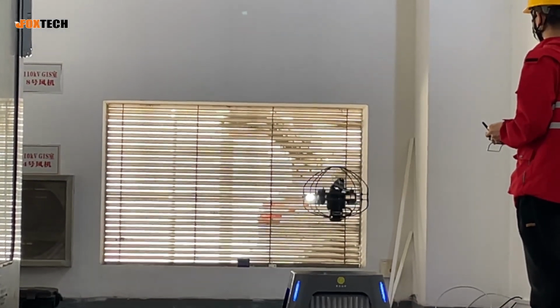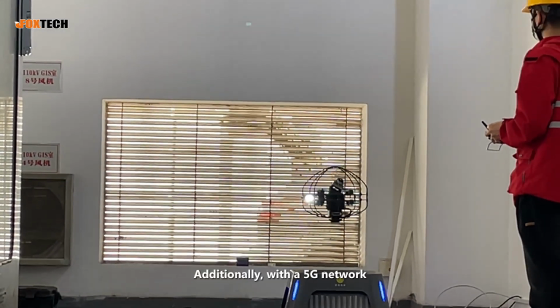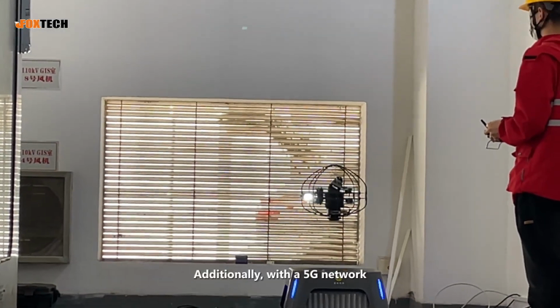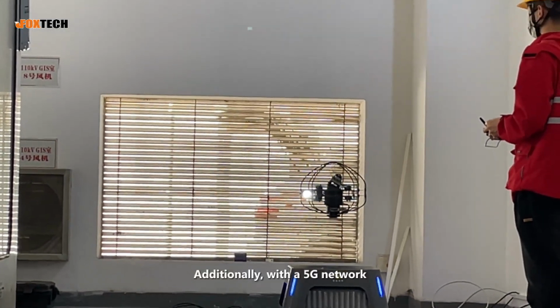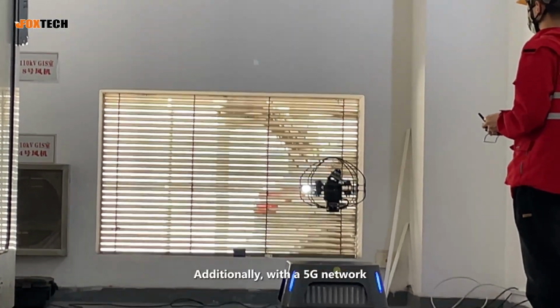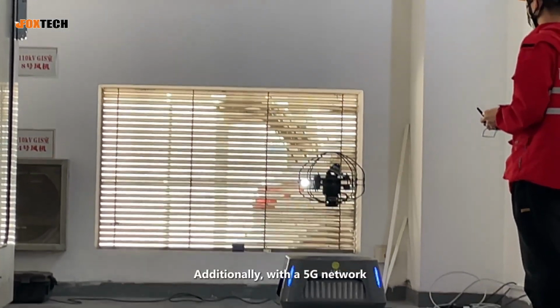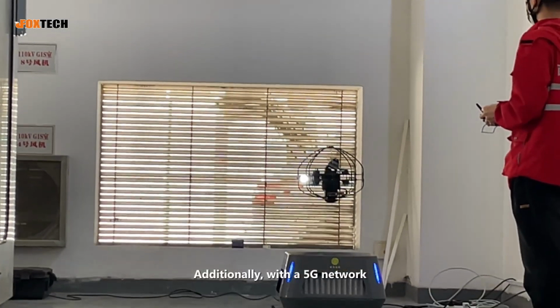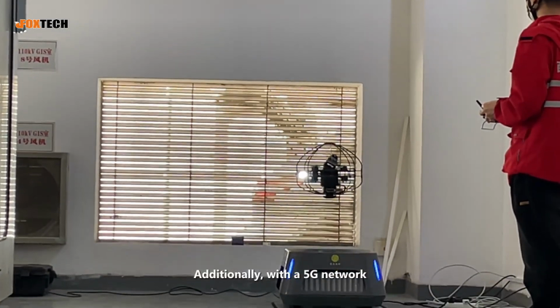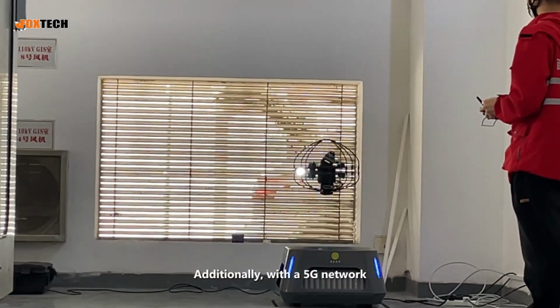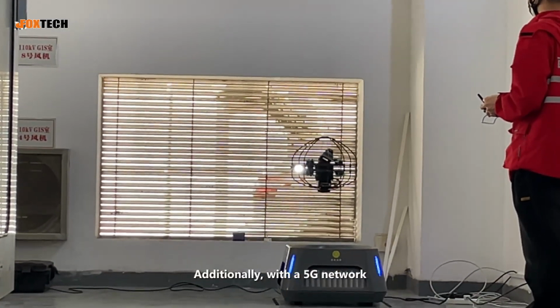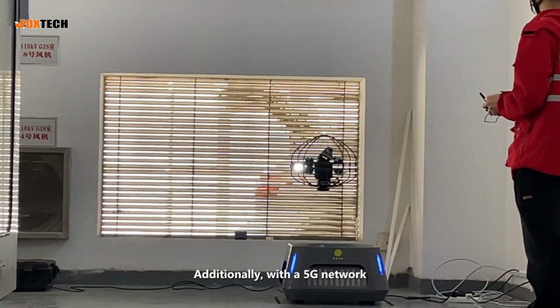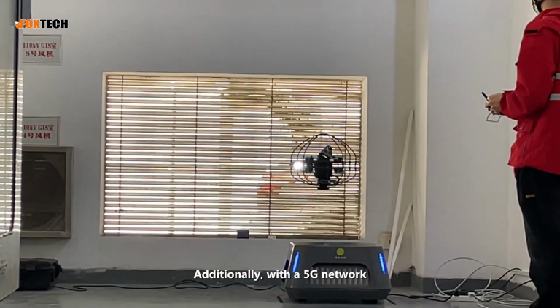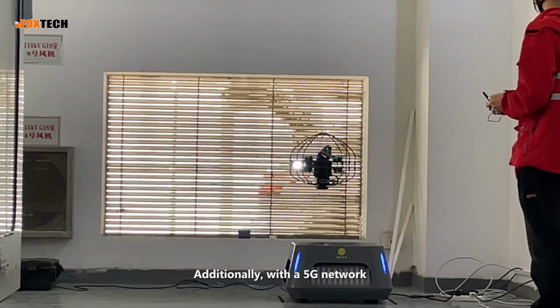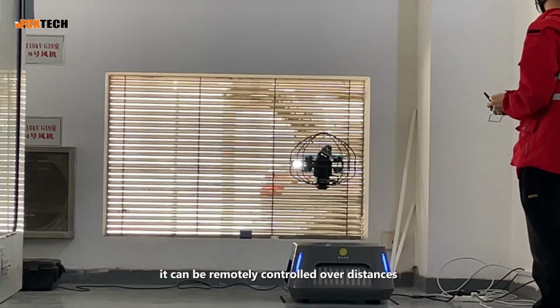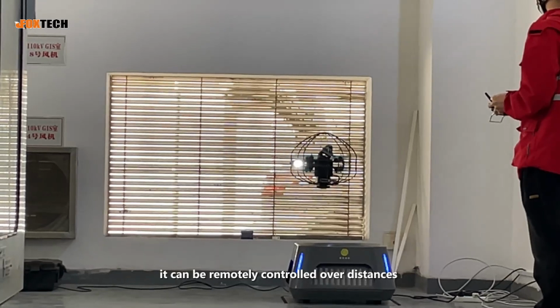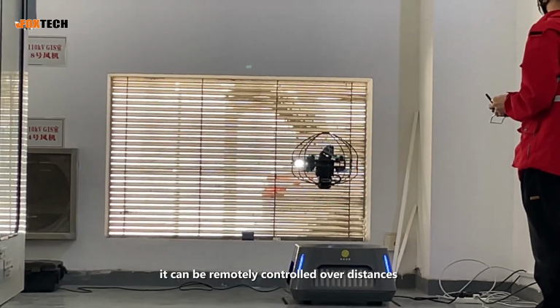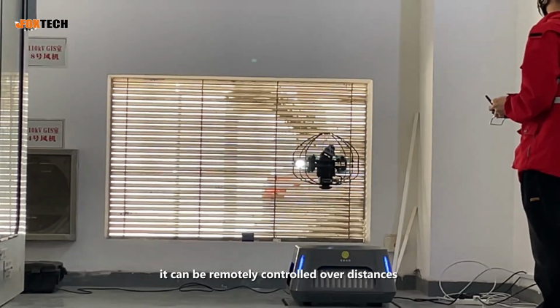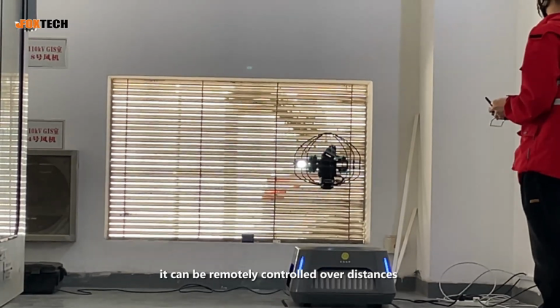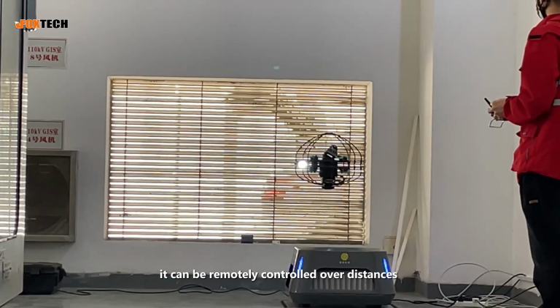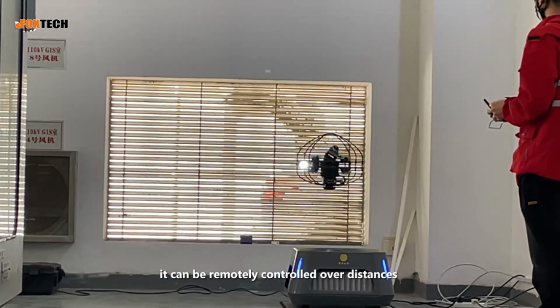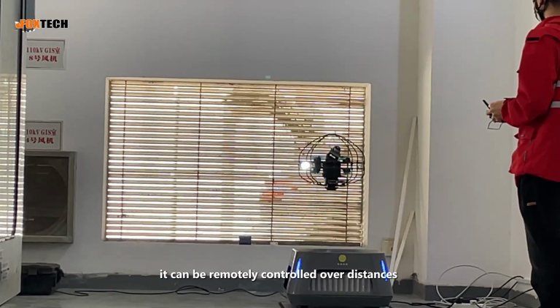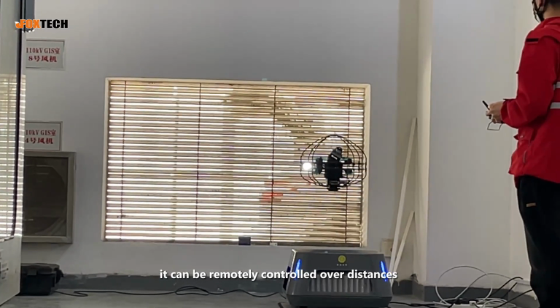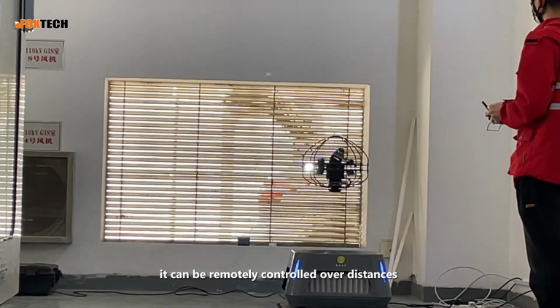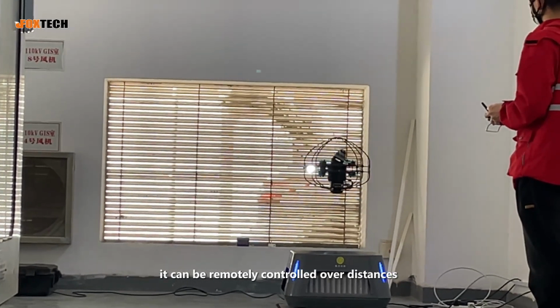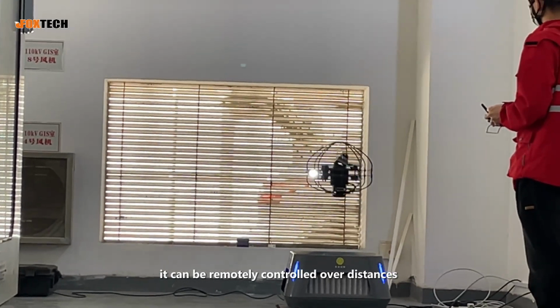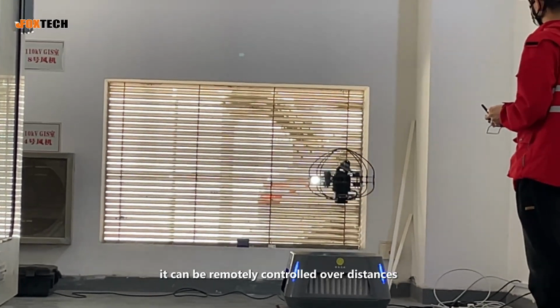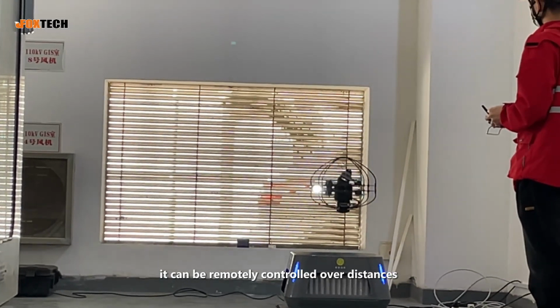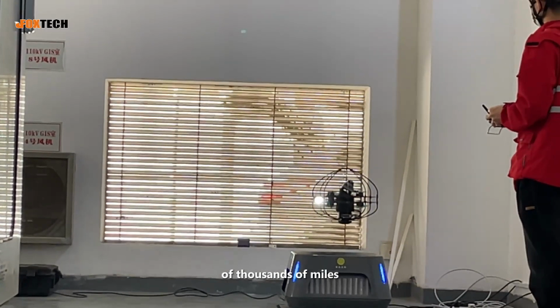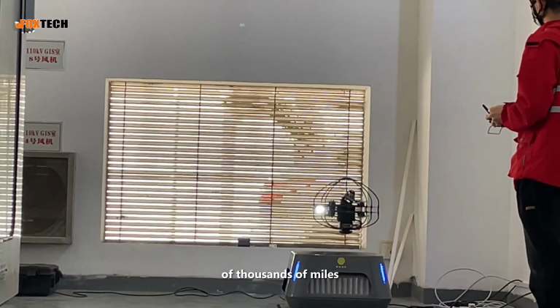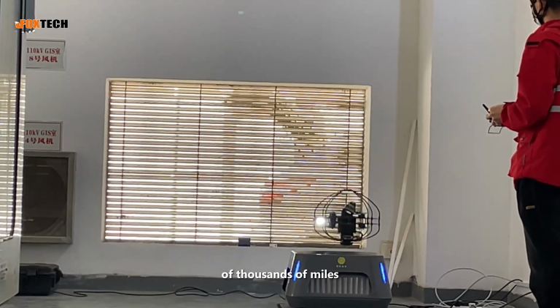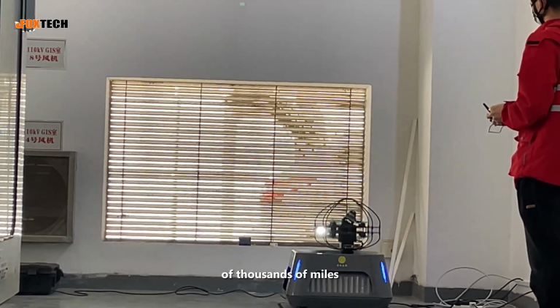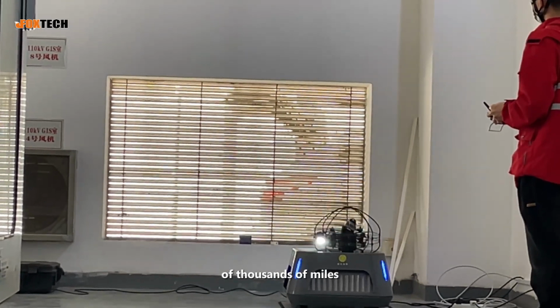Additionally, with a 5G network, it can be remotely controlled over distances of thousands of miles.